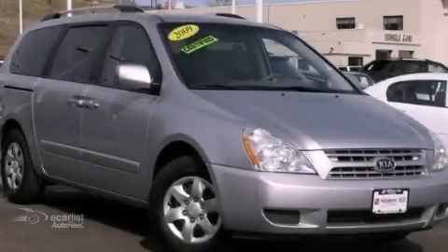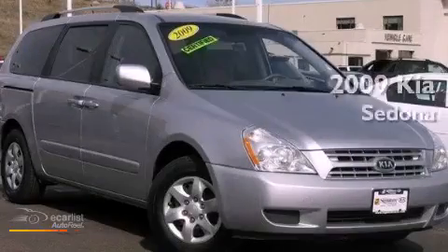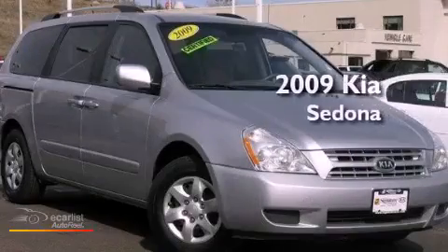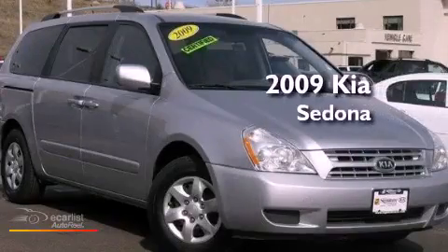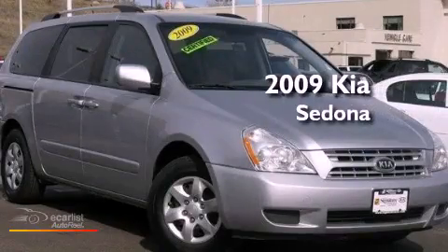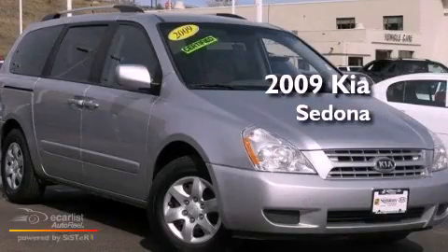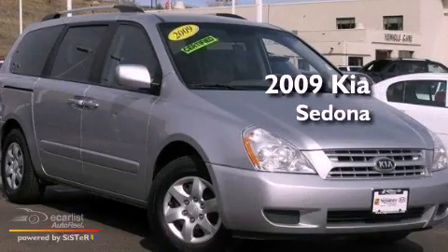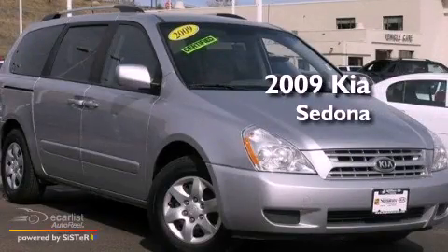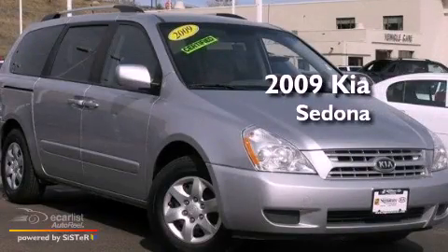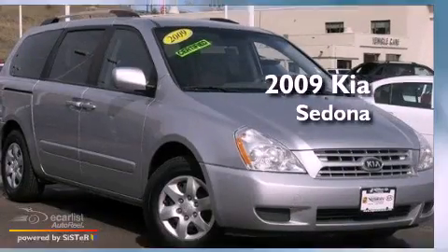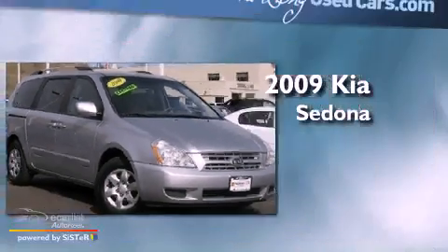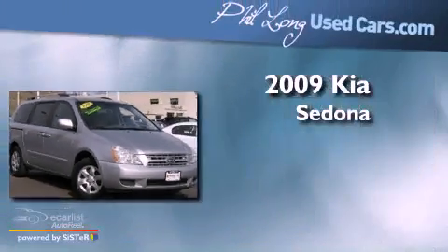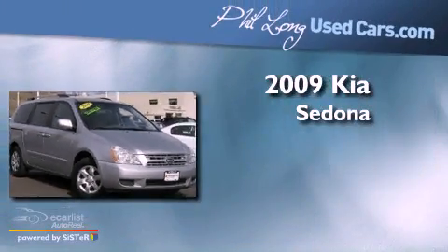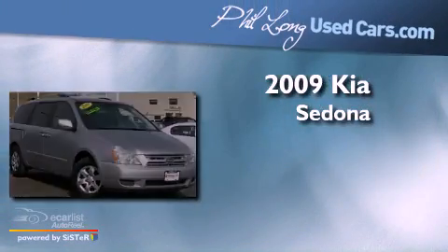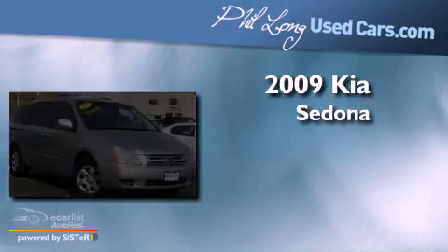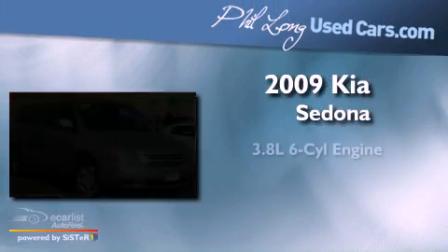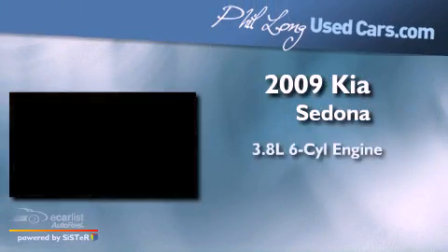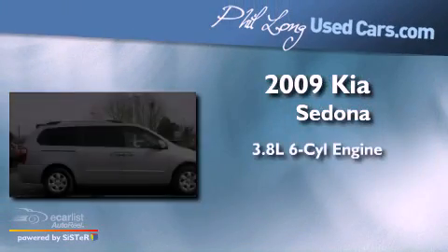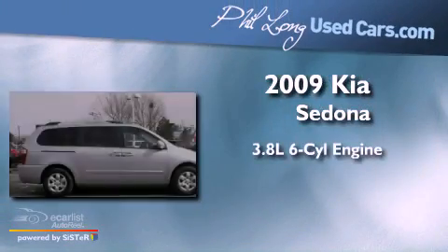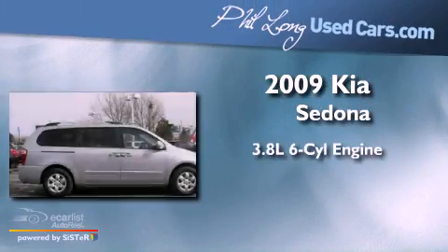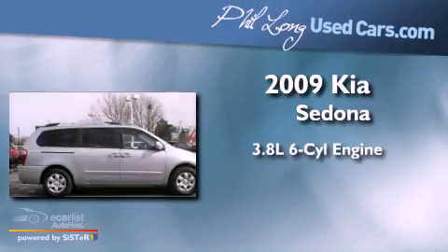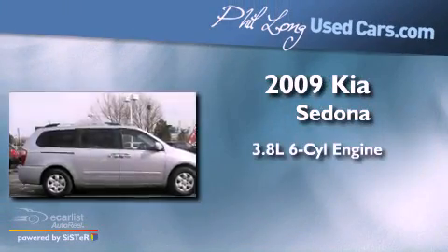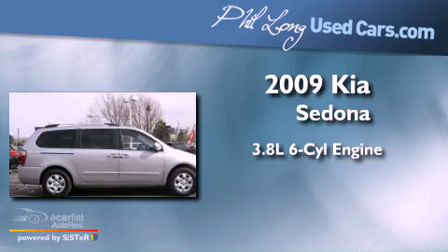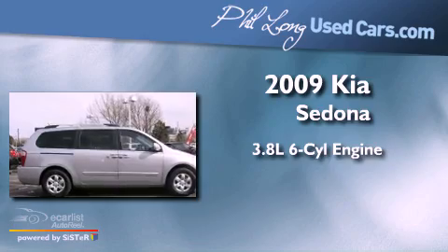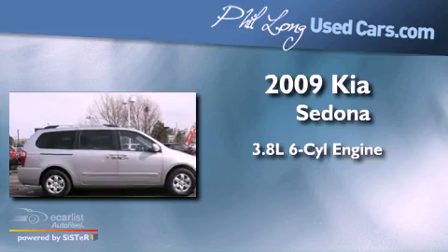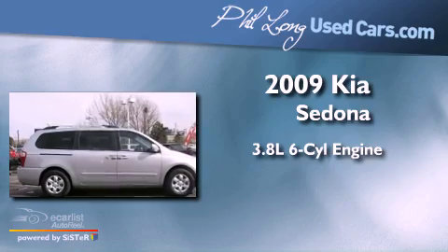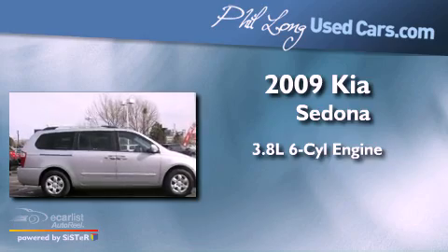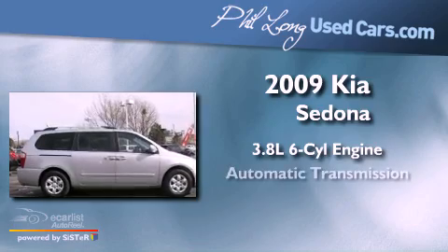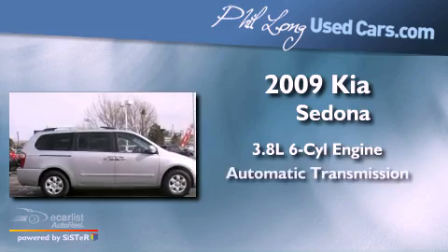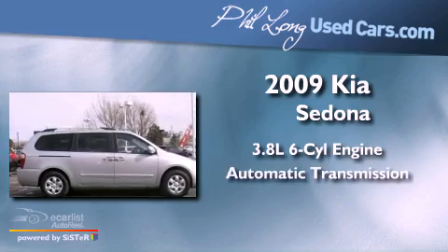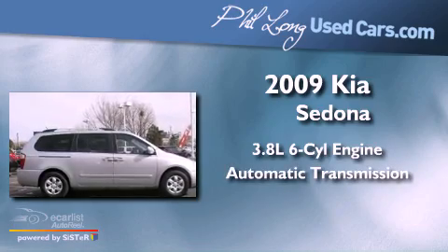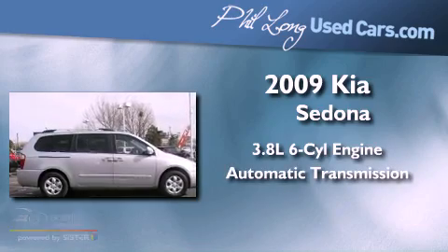This is a 2009 Kia Sedona. It features a 3.8-liter, six-cylinder engine and an automatic transmission.